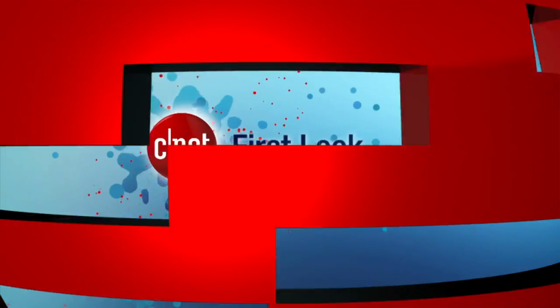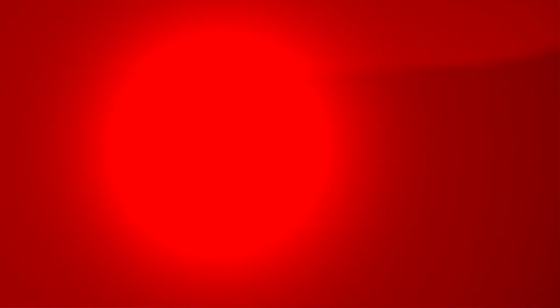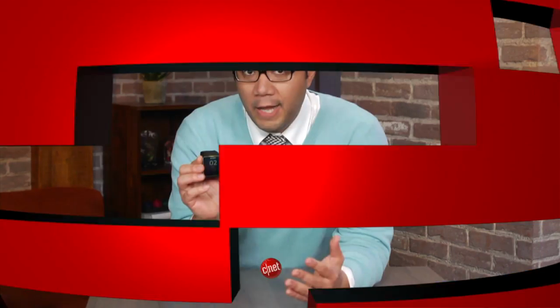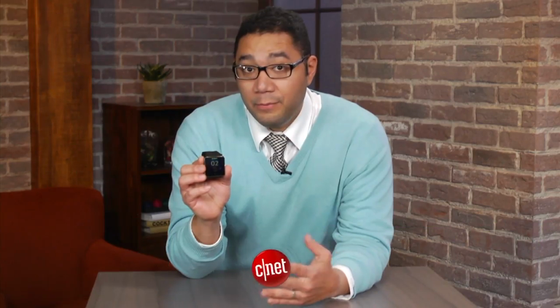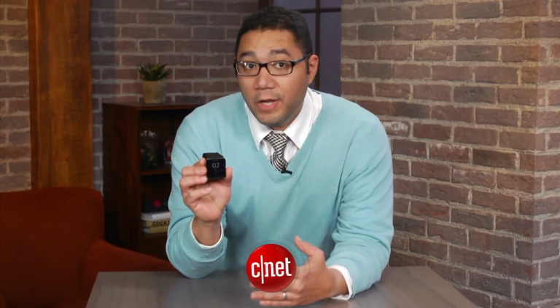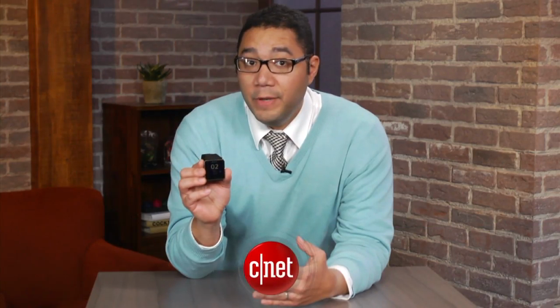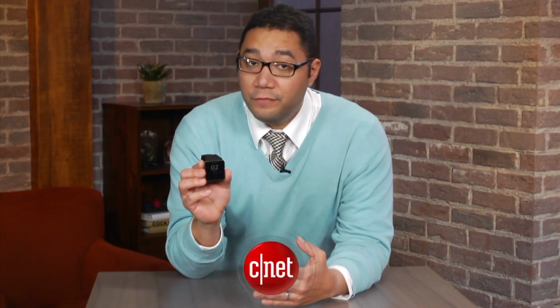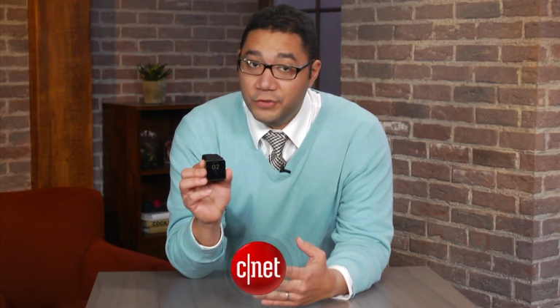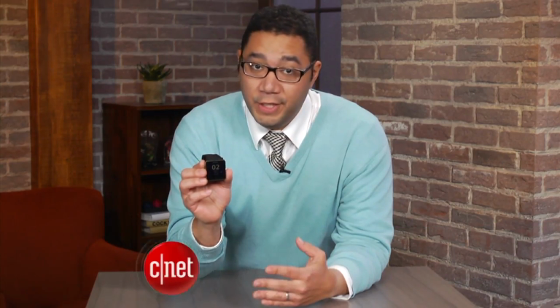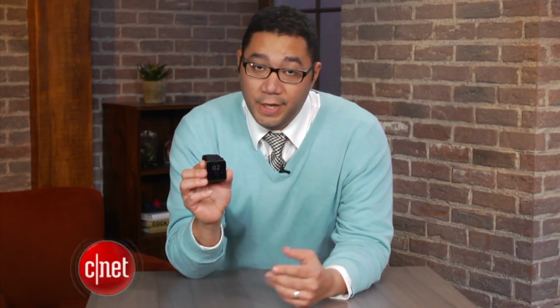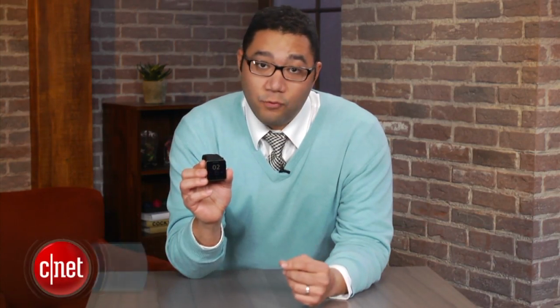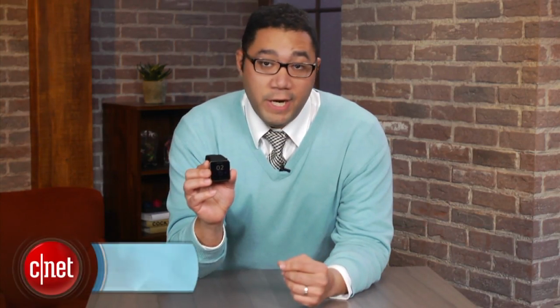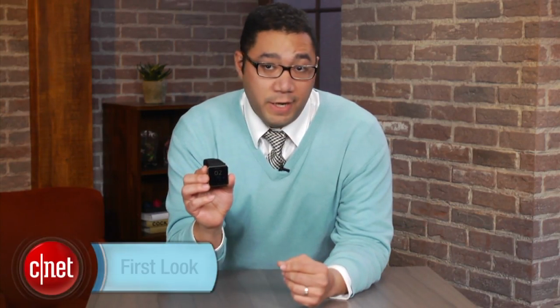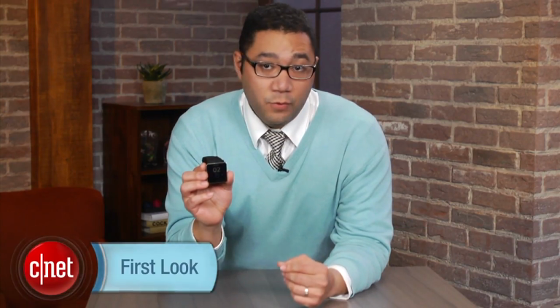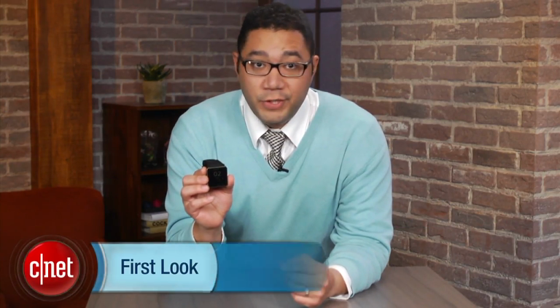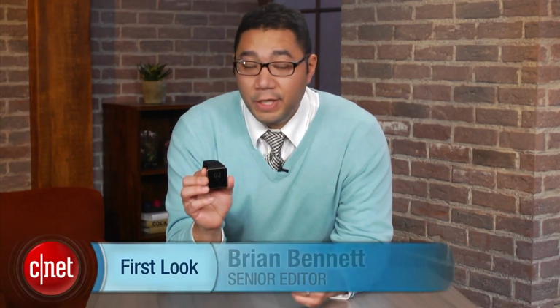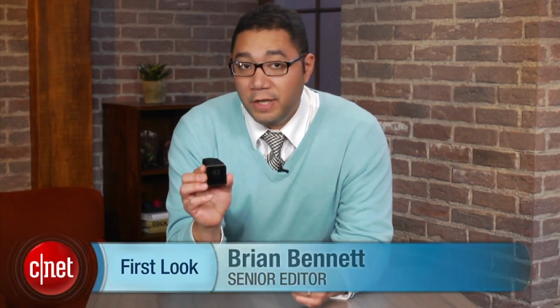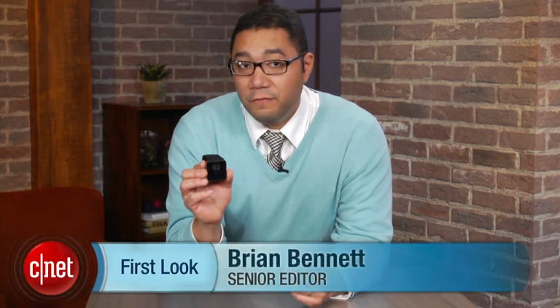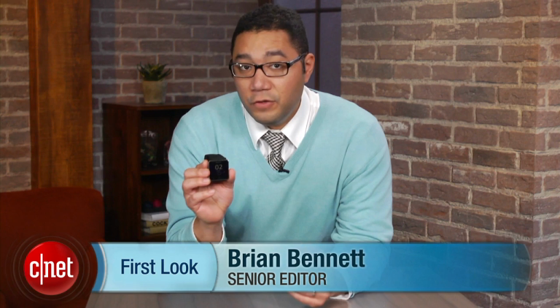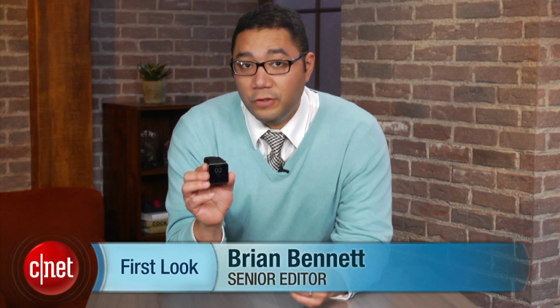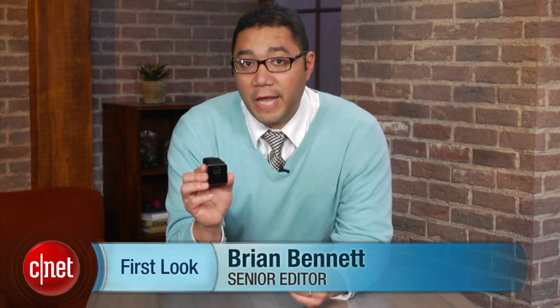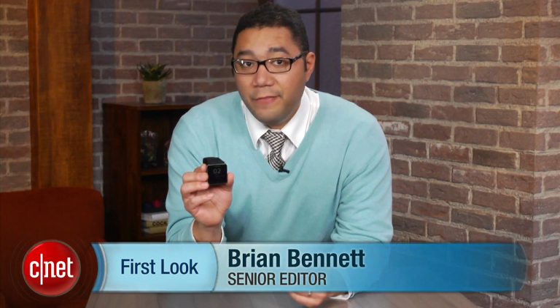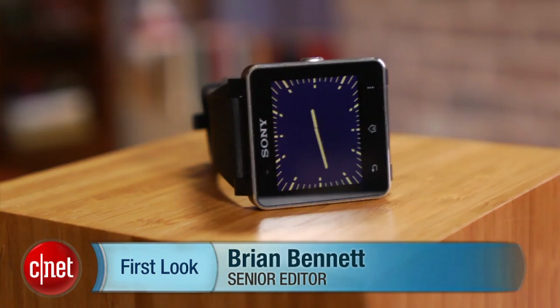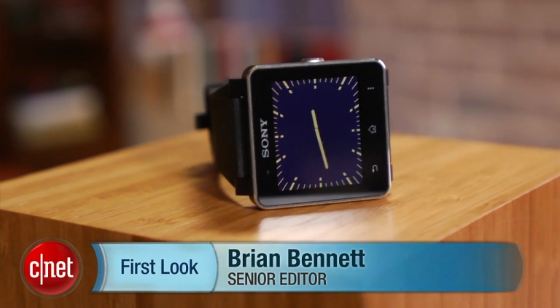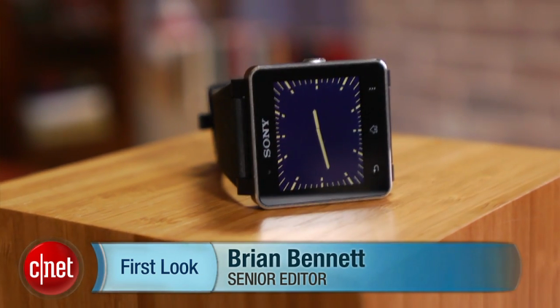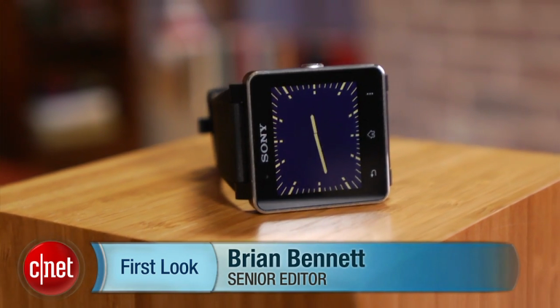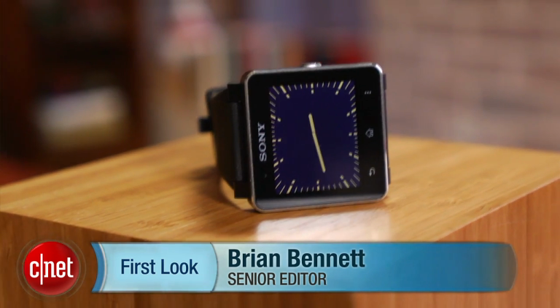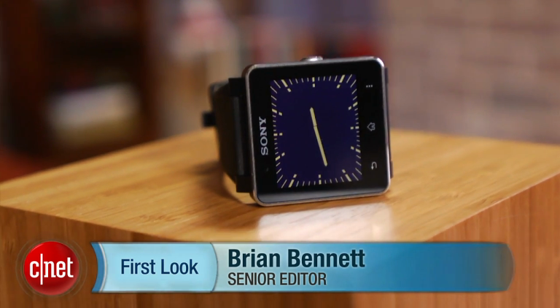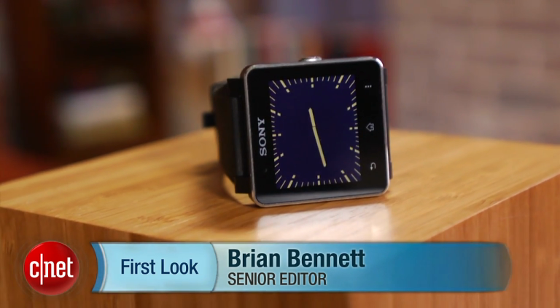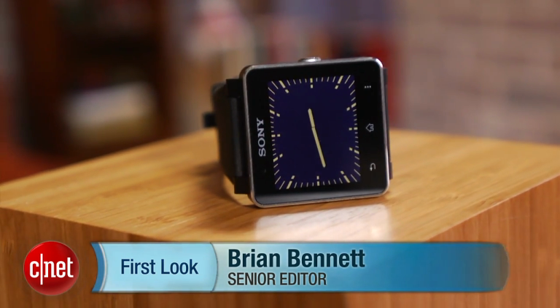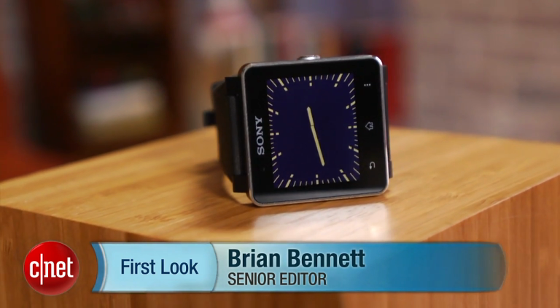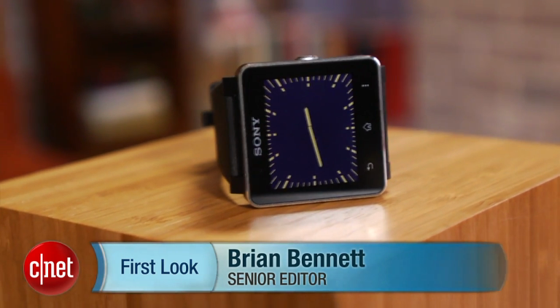Hi, I'm Brian Bennett for CNET, and right now we're taking a first look at the new Sony SmartWatch 2.